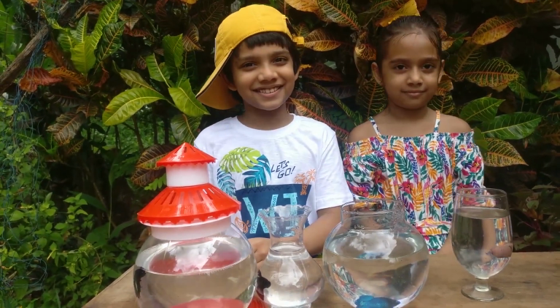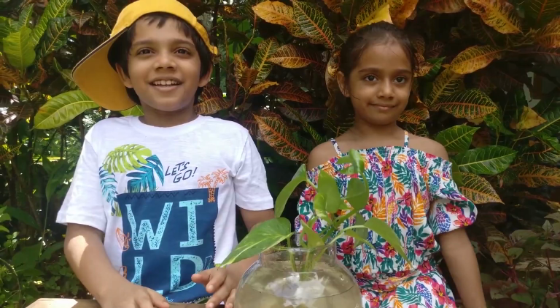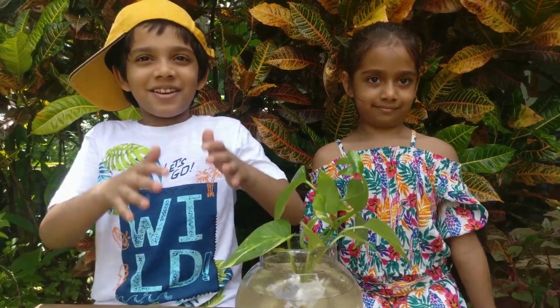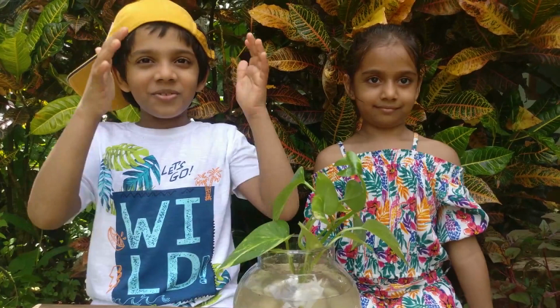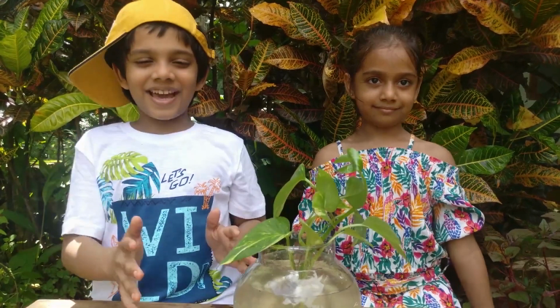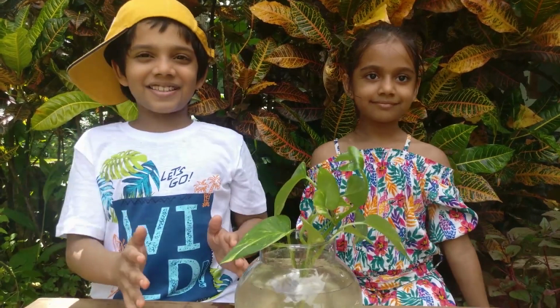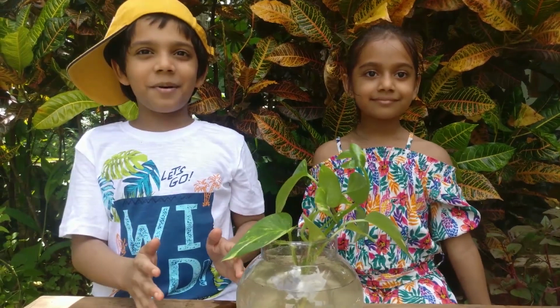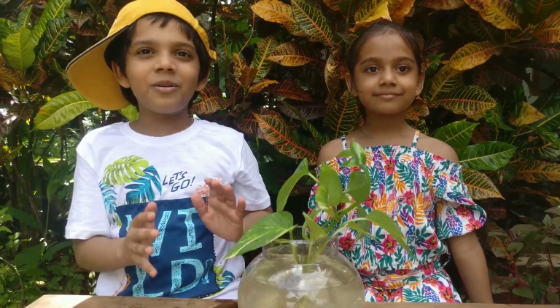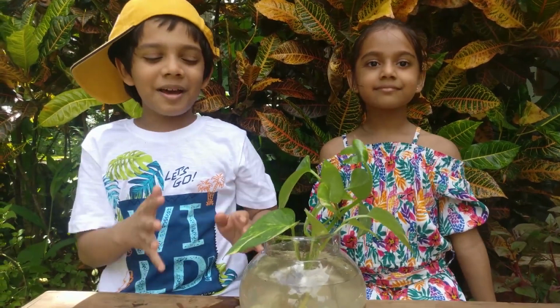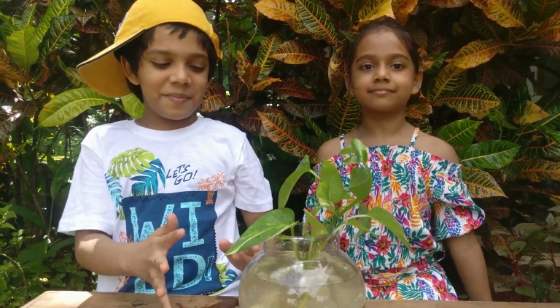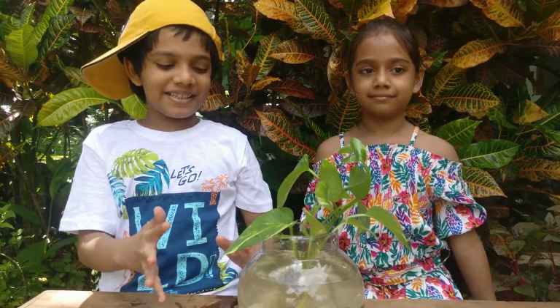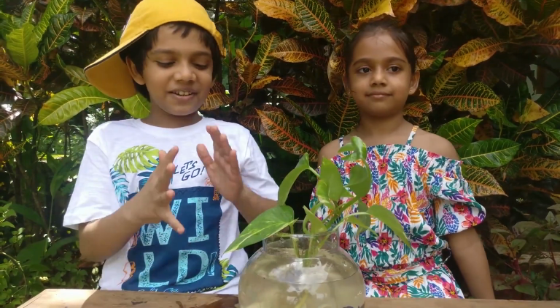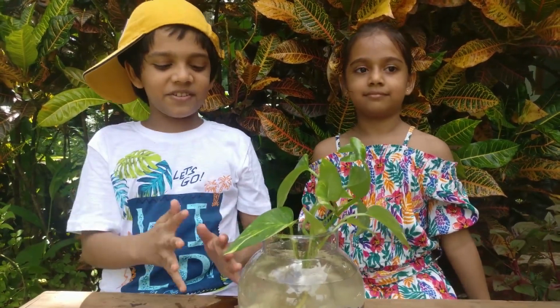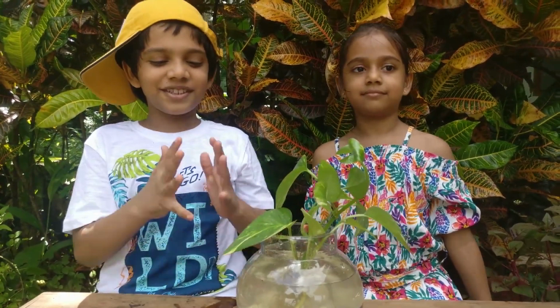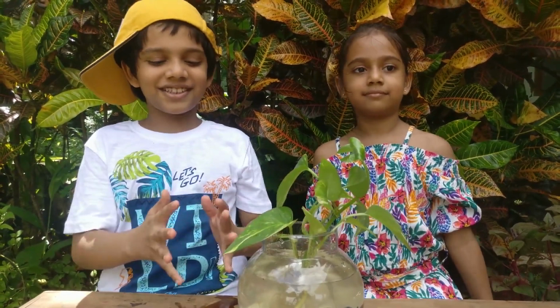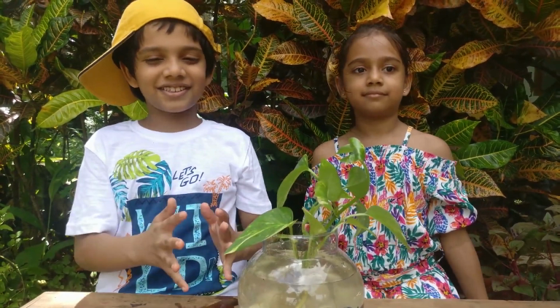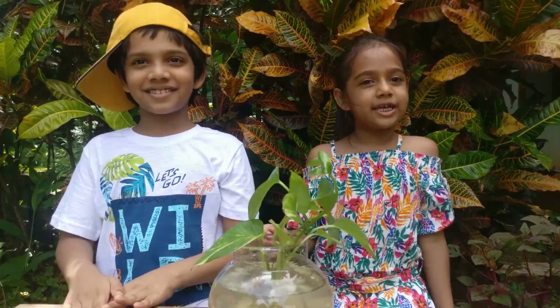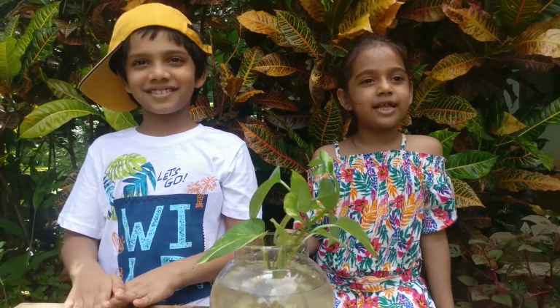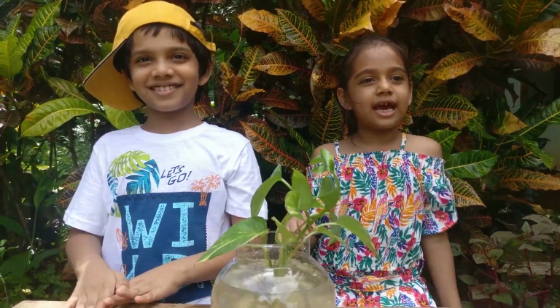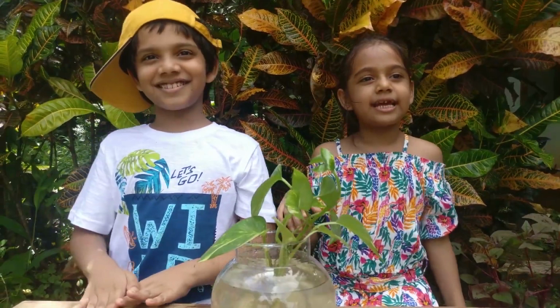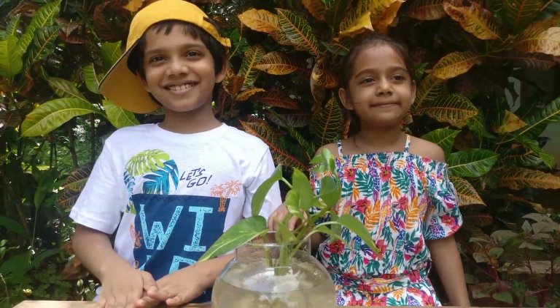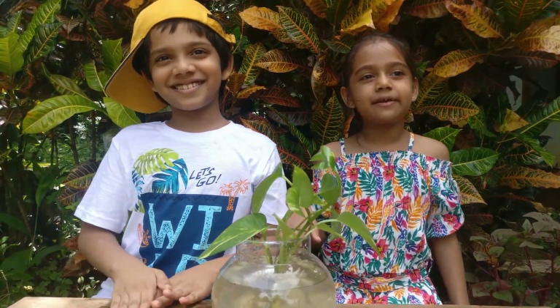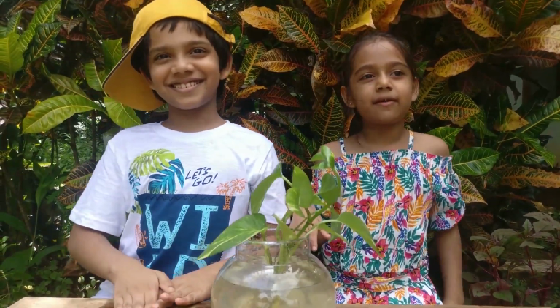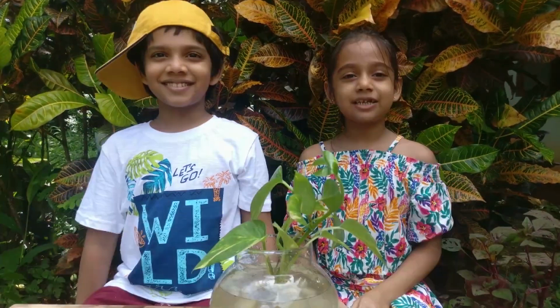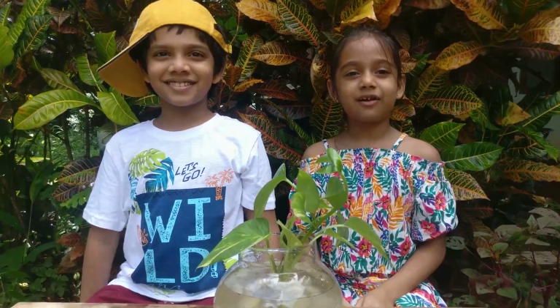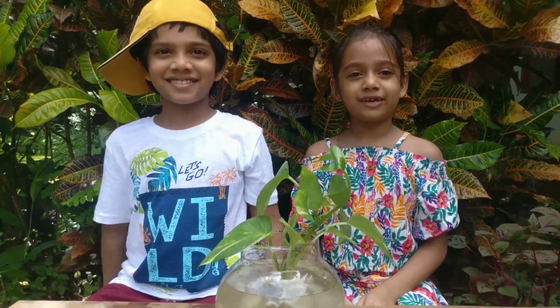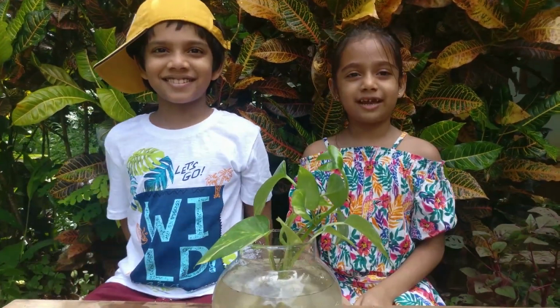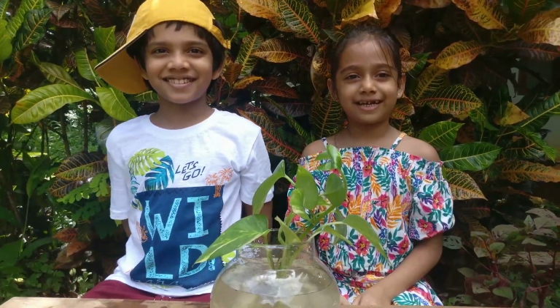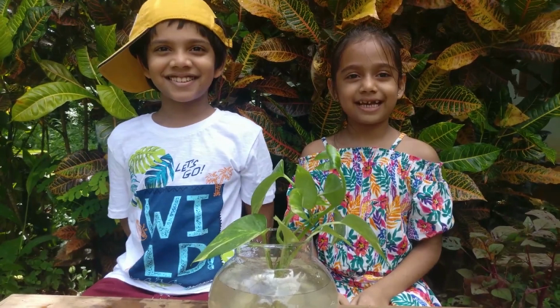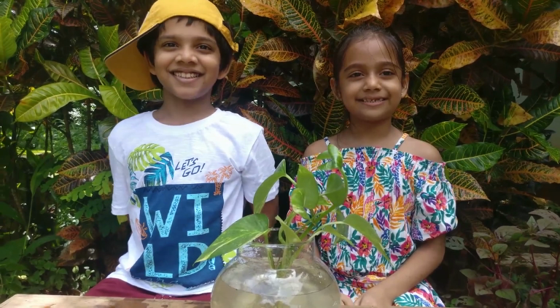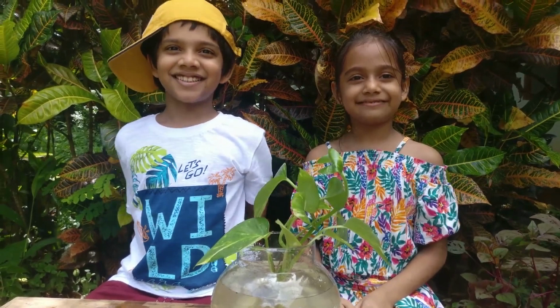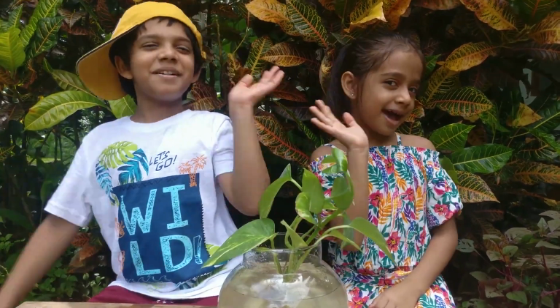Now that's about our betta fish session here. See you in our next video of DIY Kids. Bye!